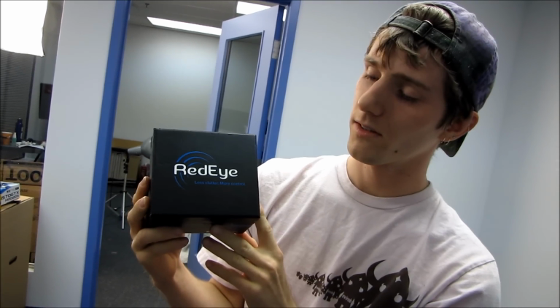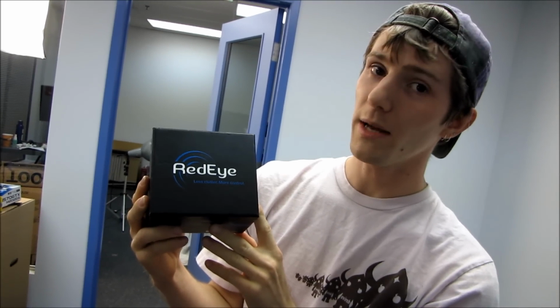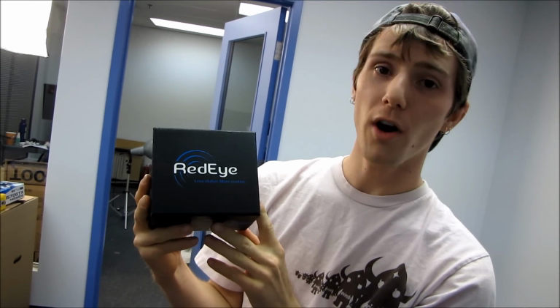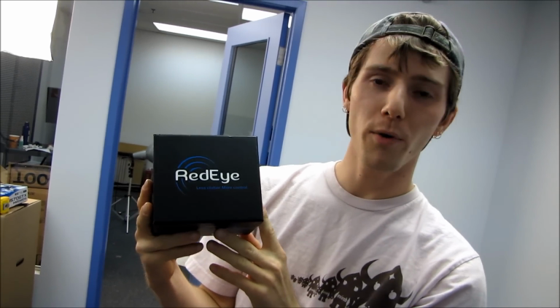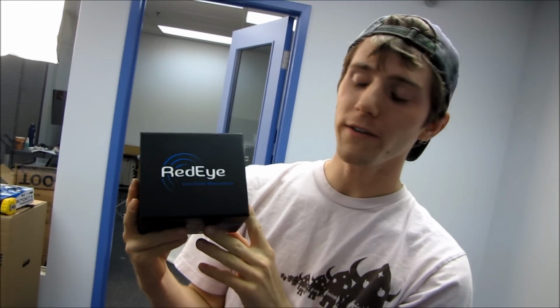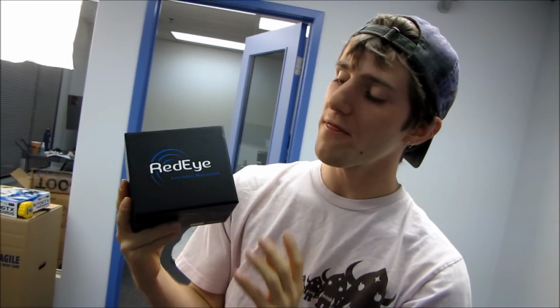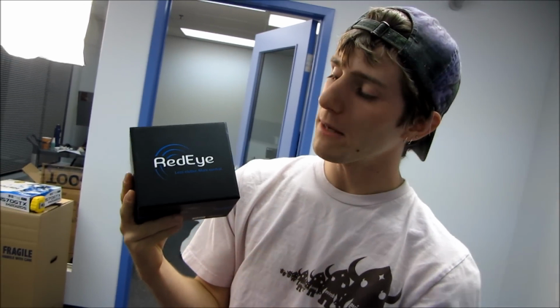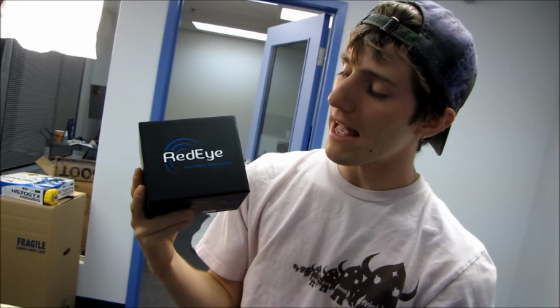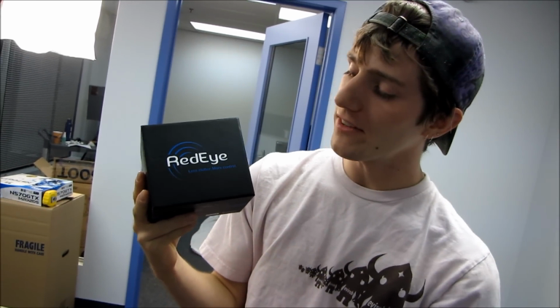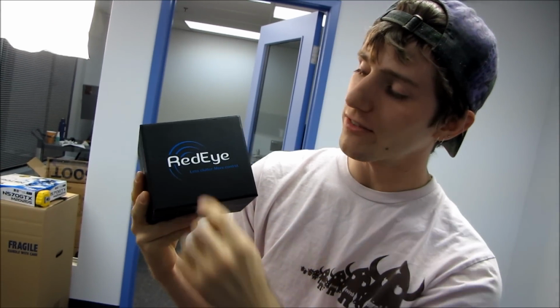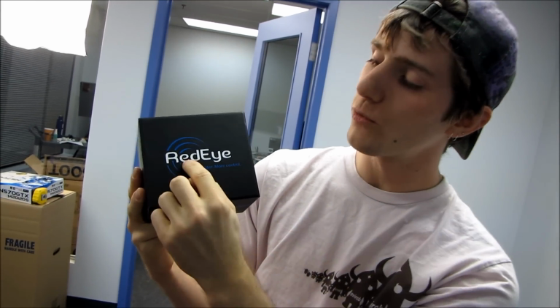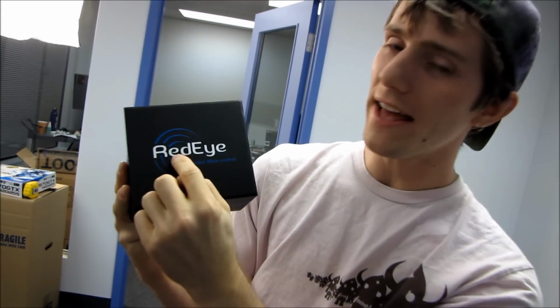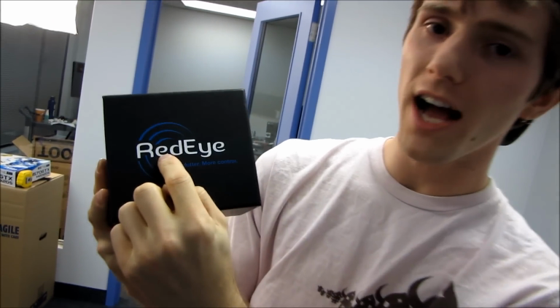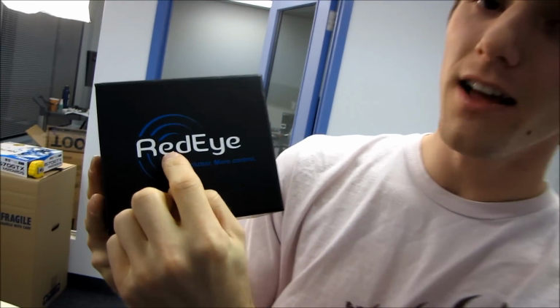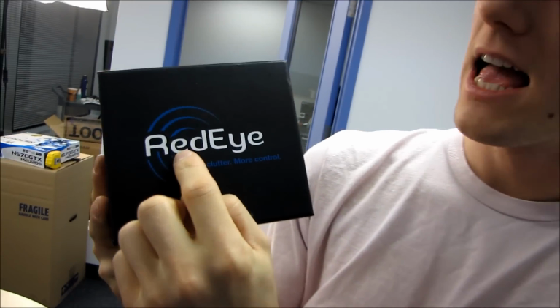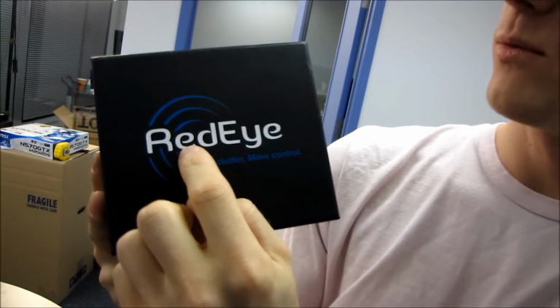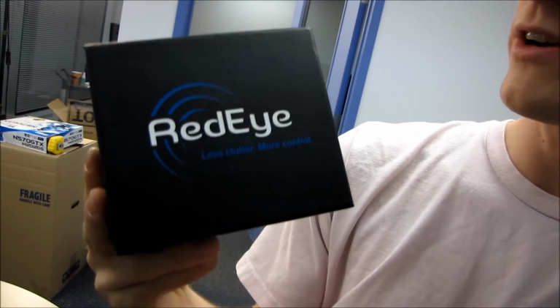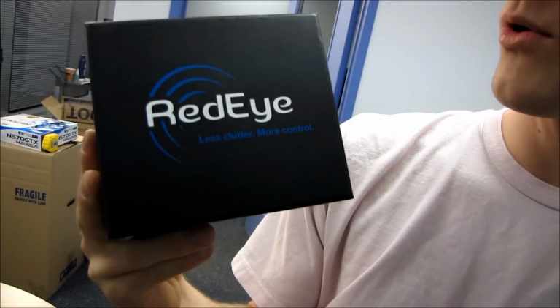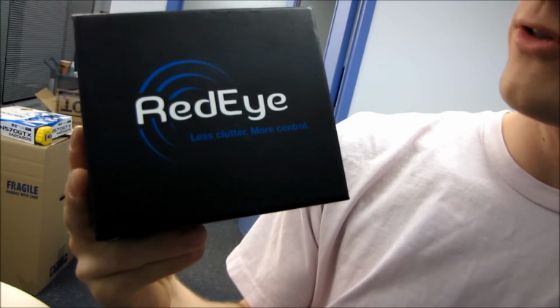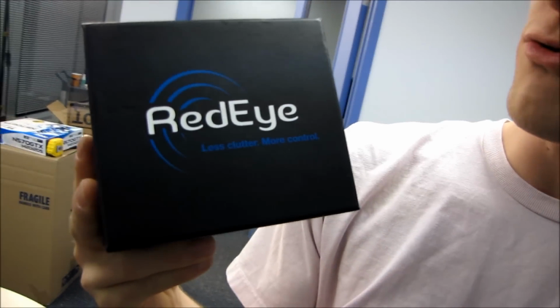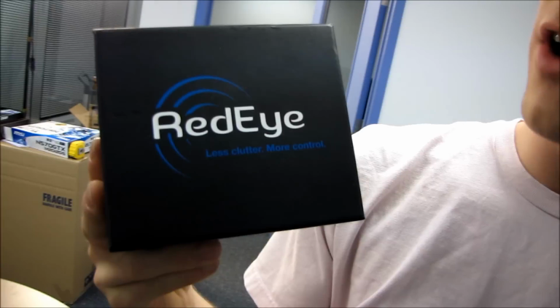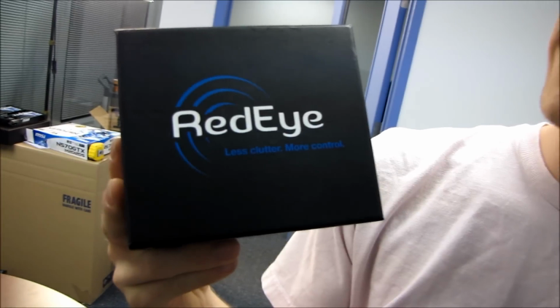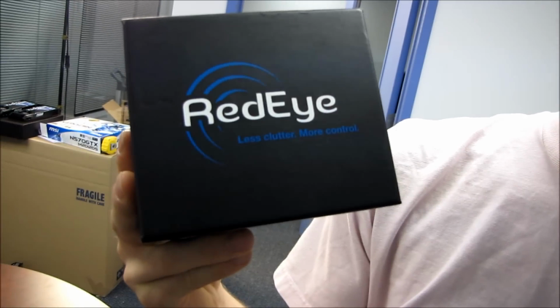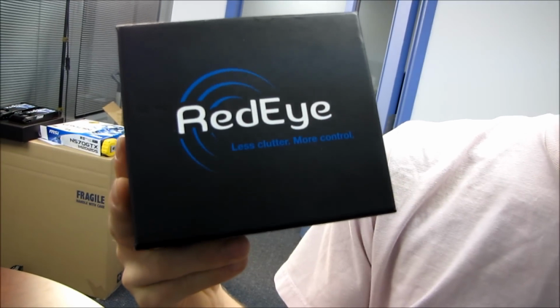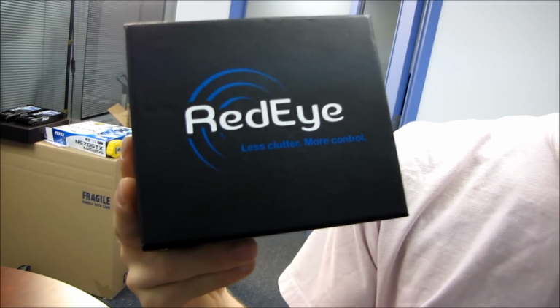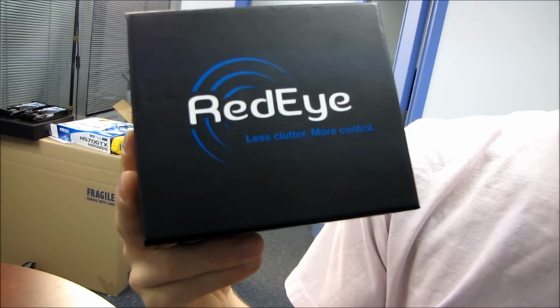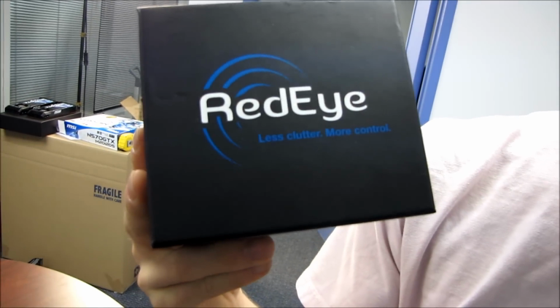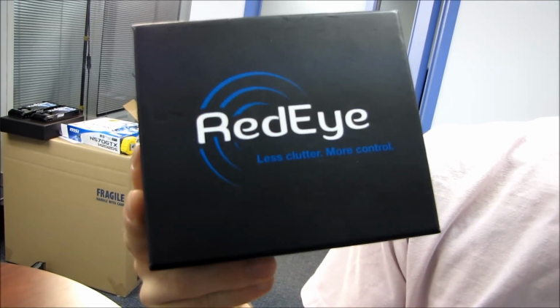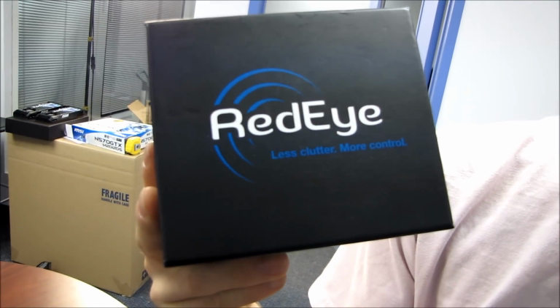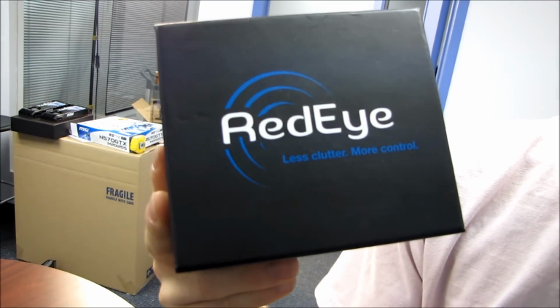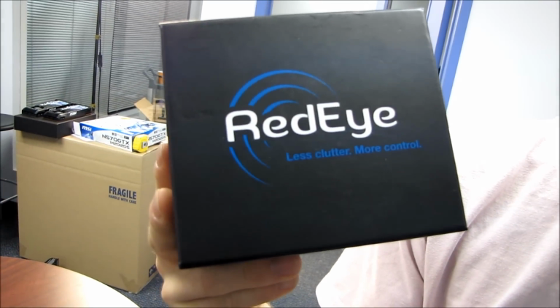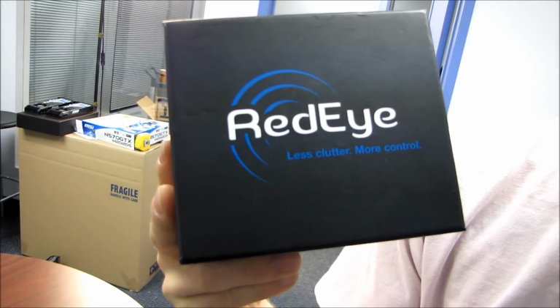Today we've got a product from ThinkFlood. This is the RedEye, and we are going to try and figure out, based on the packaging, what it does.